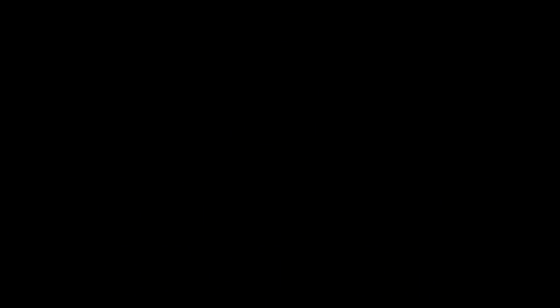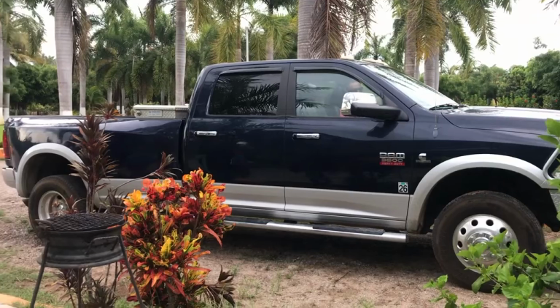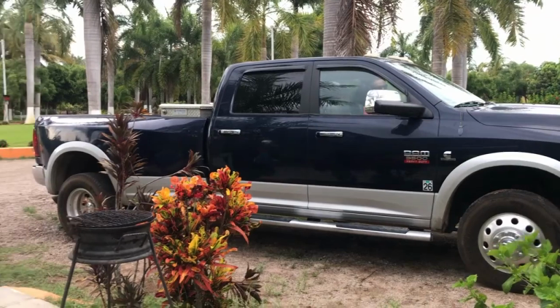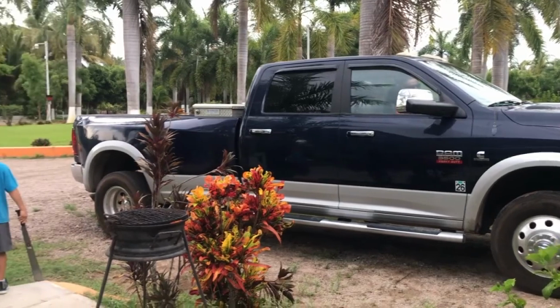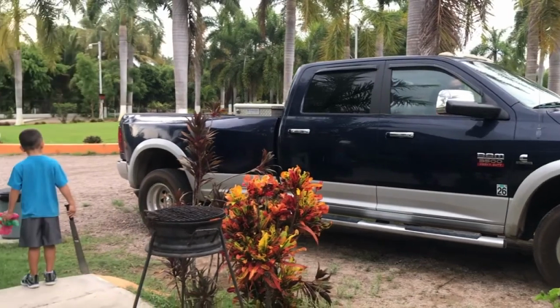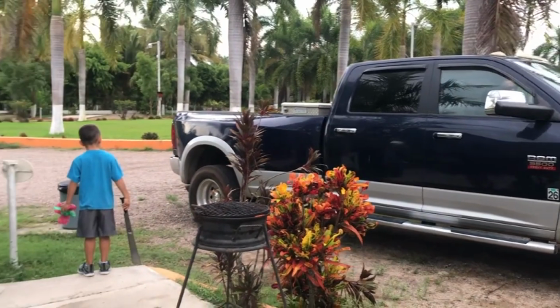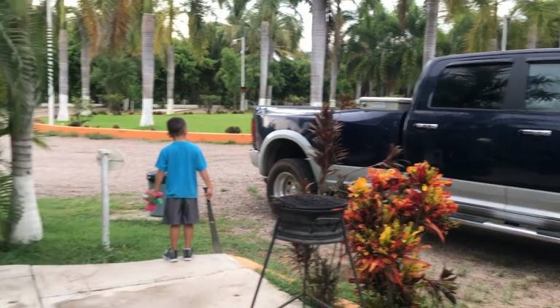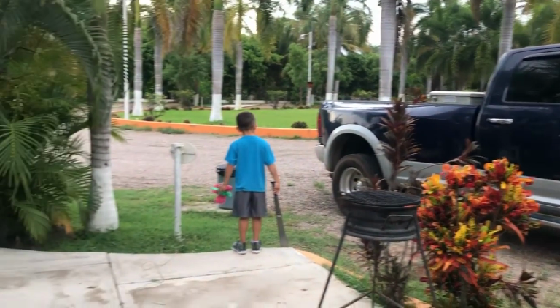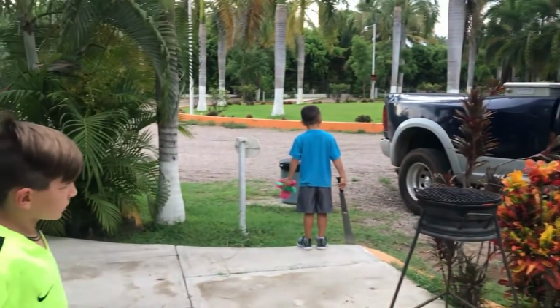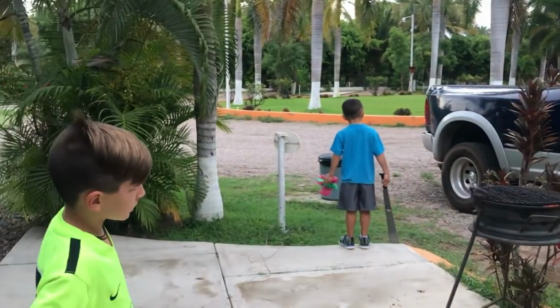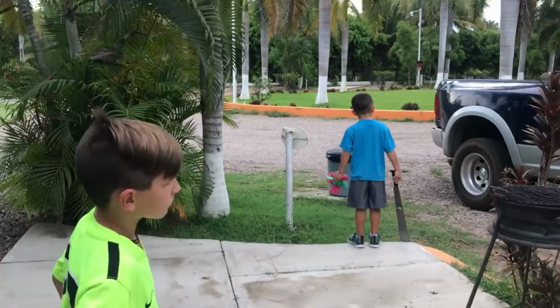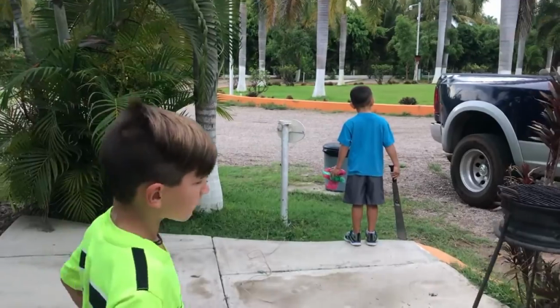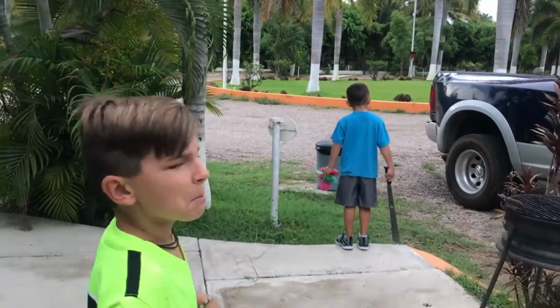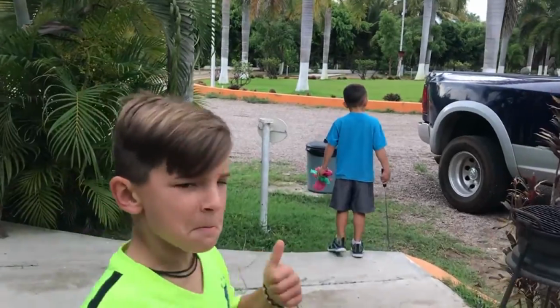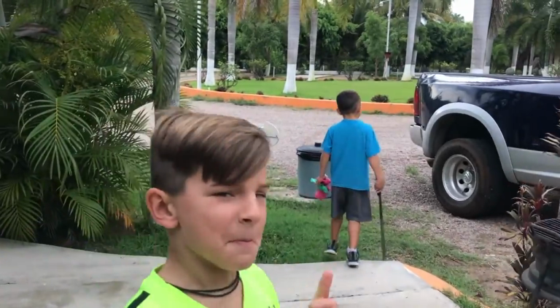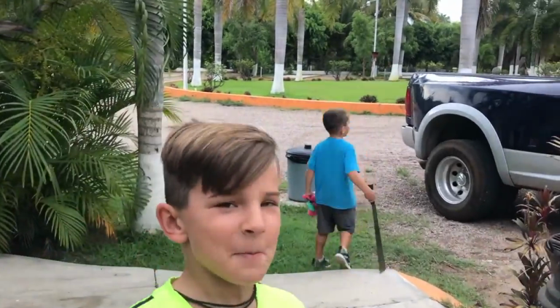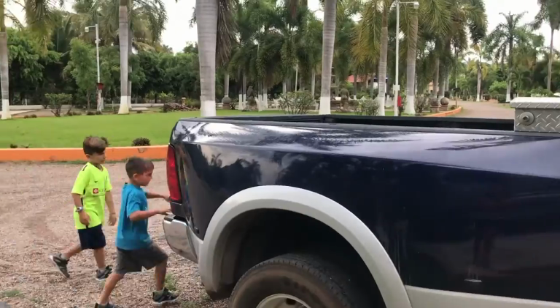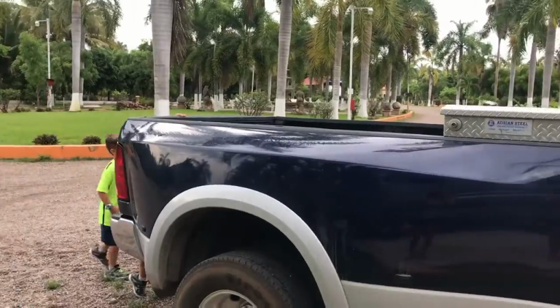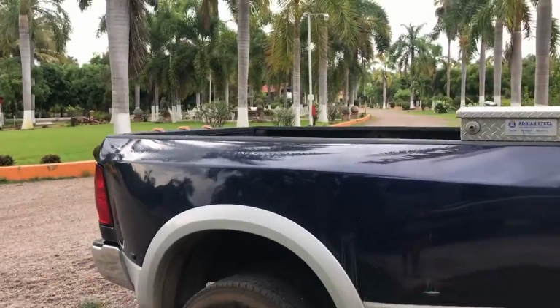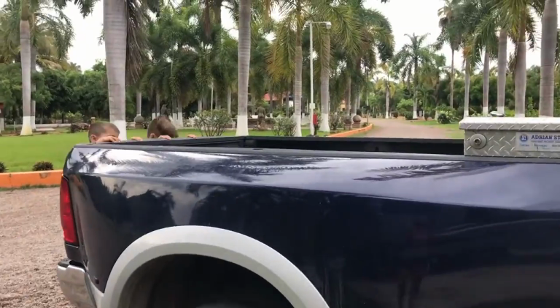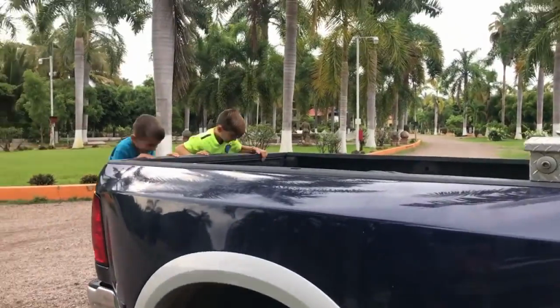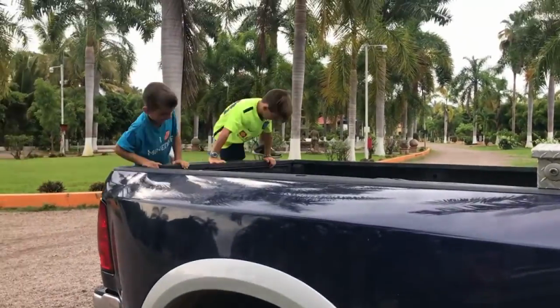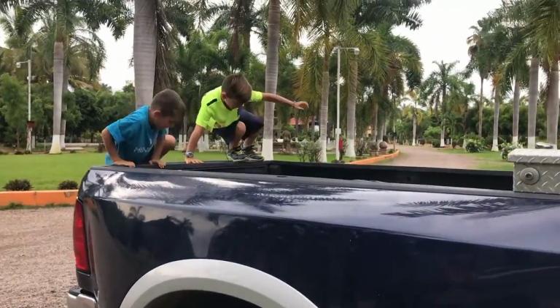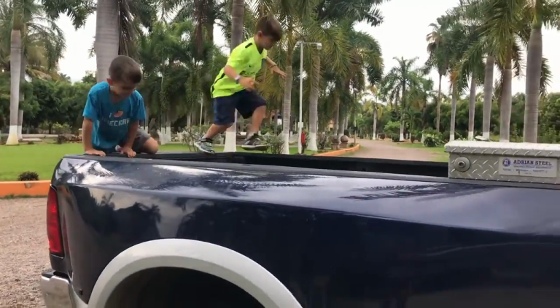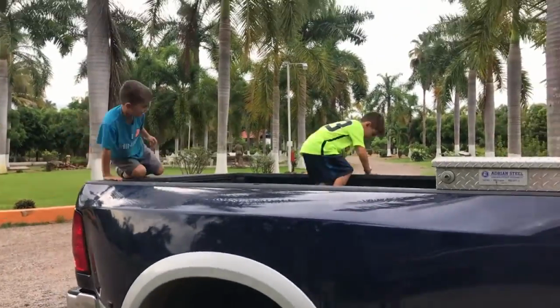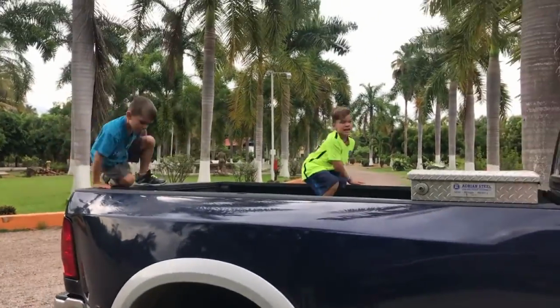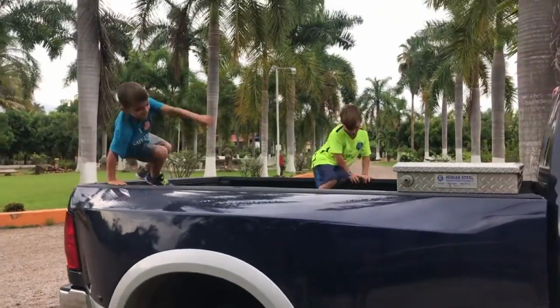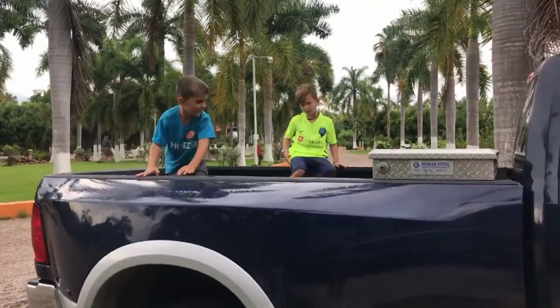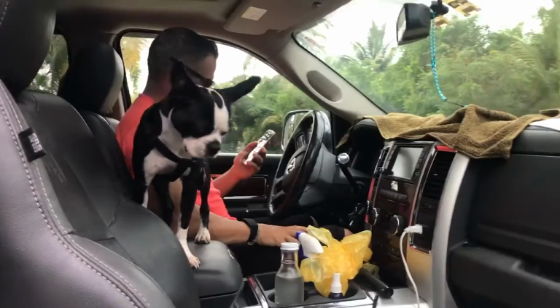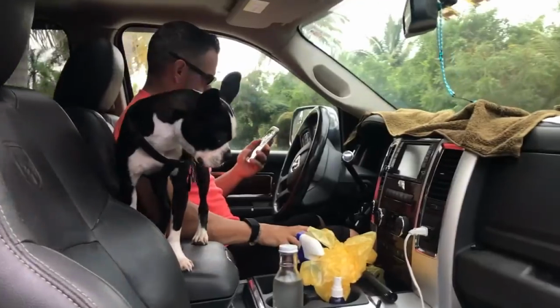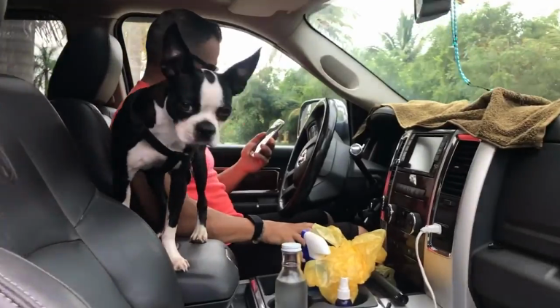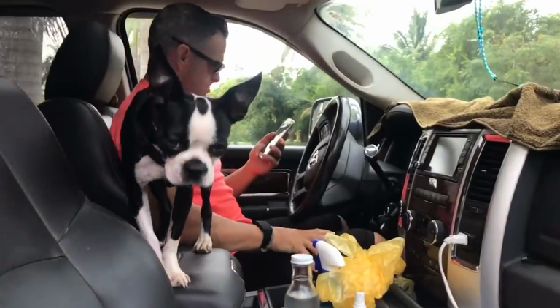Alright, so we're taking the big truck today, right Christian? Leela, are you ready?